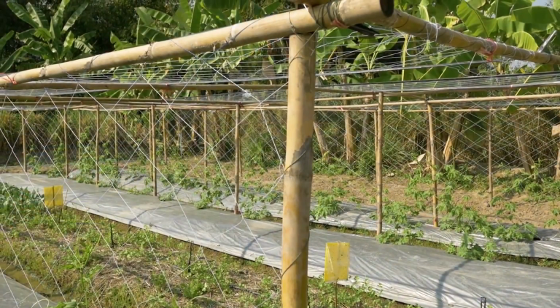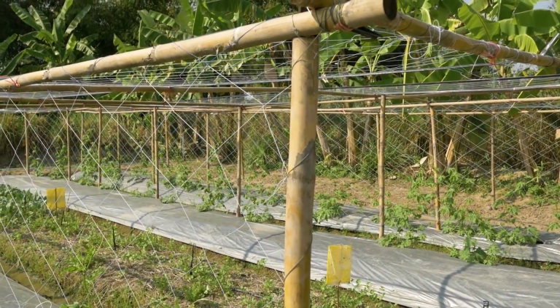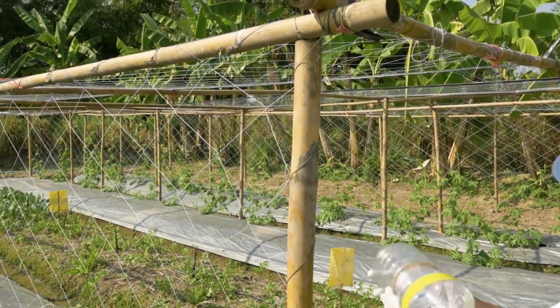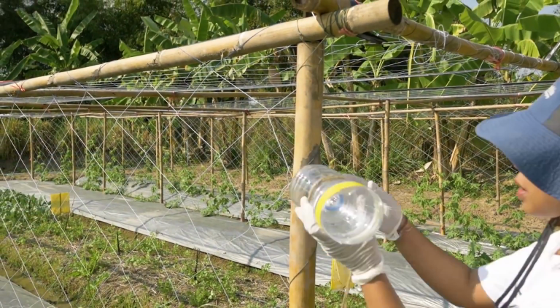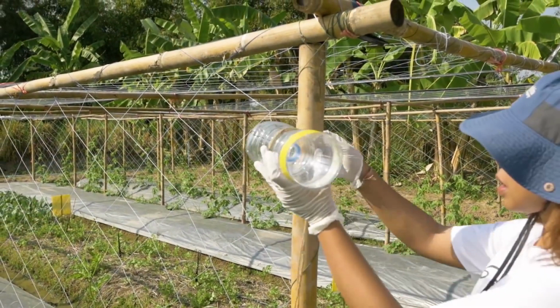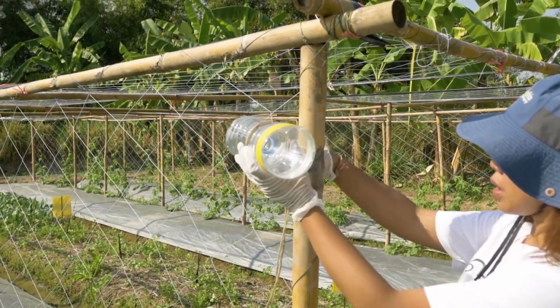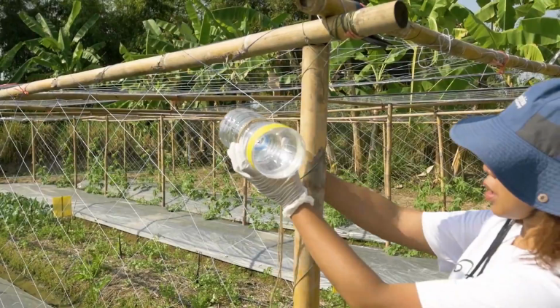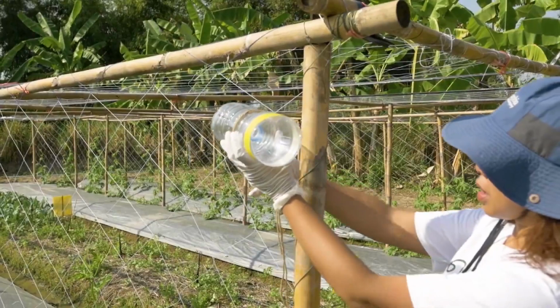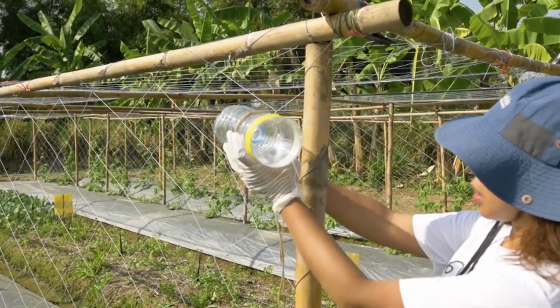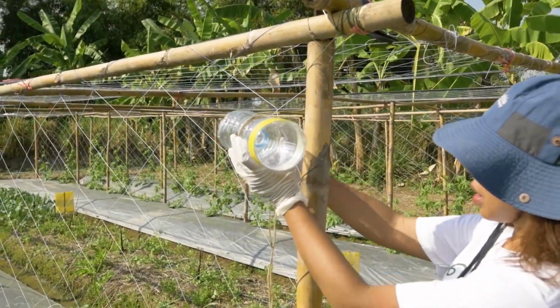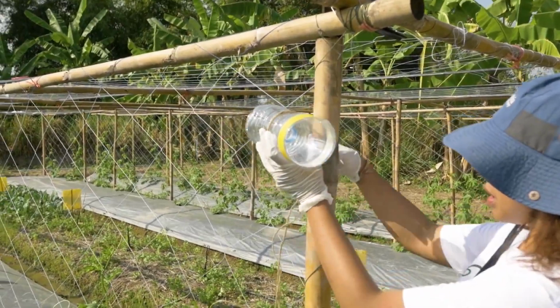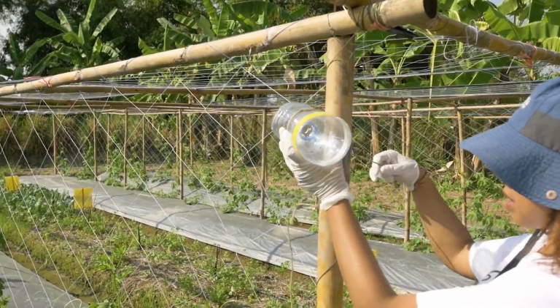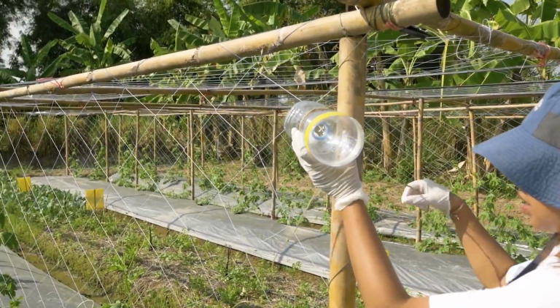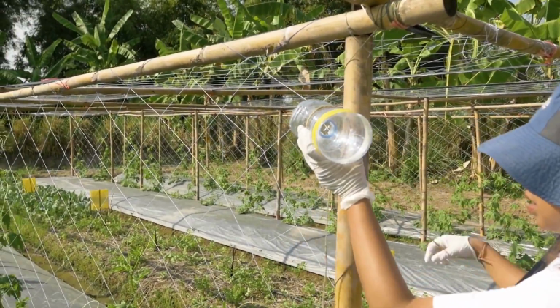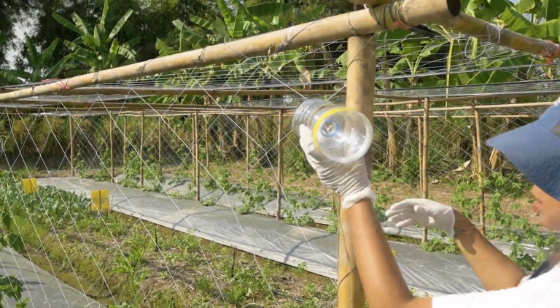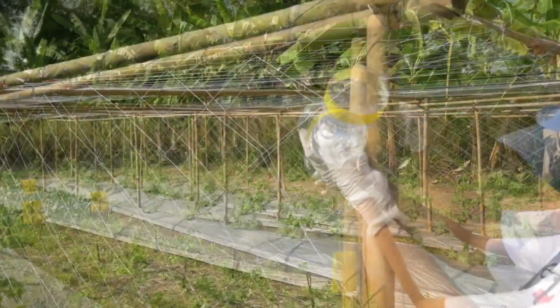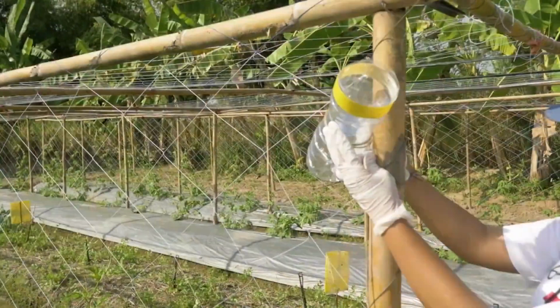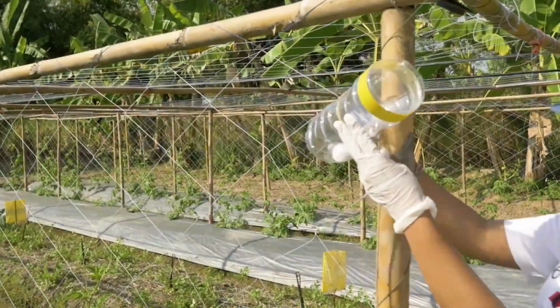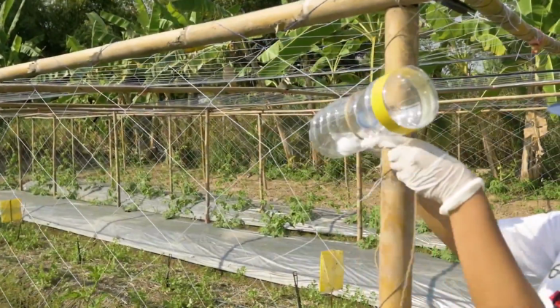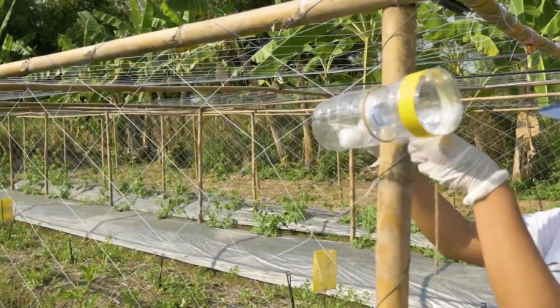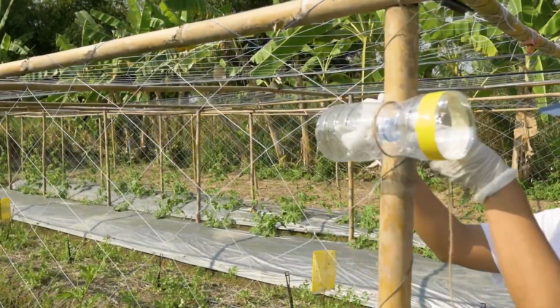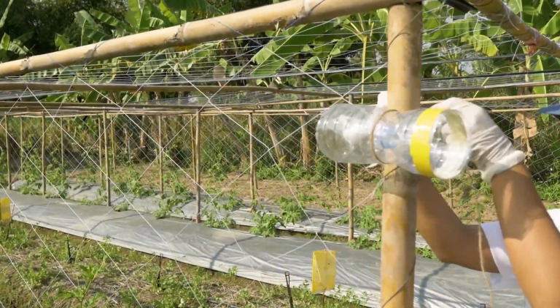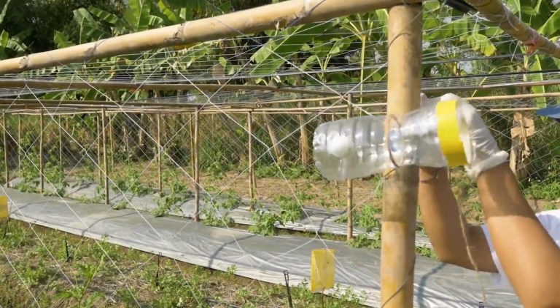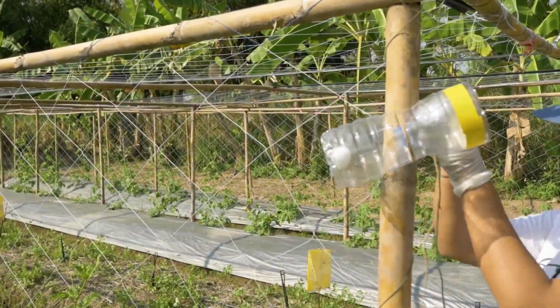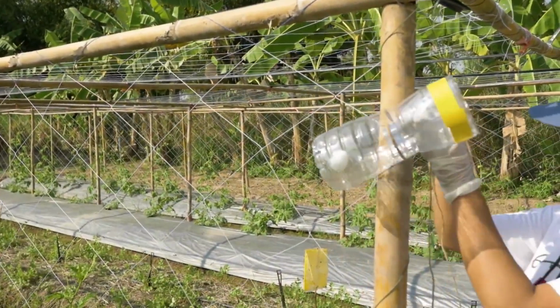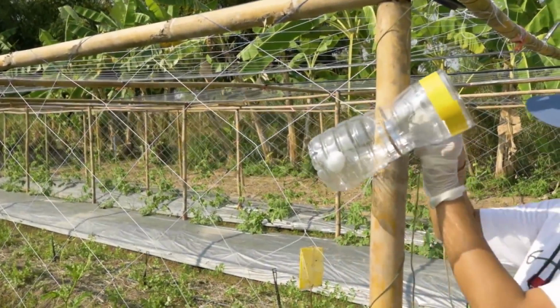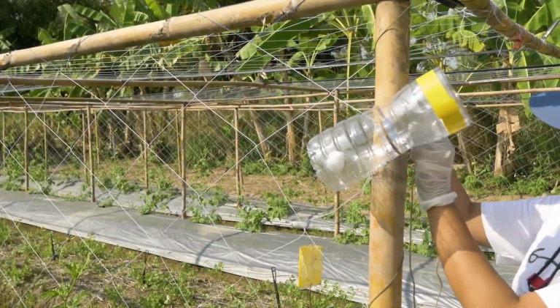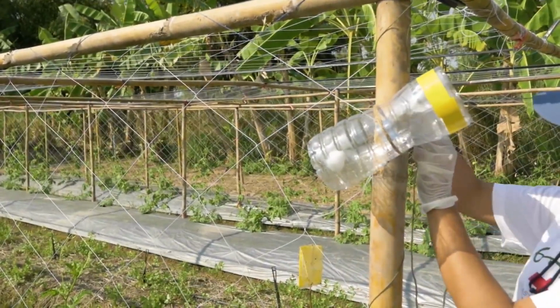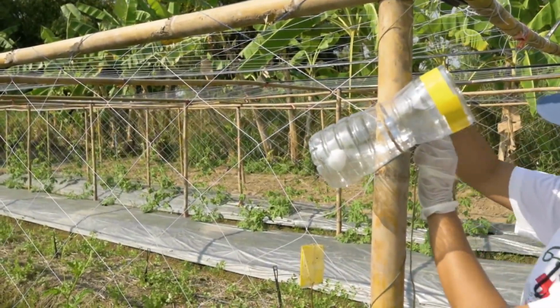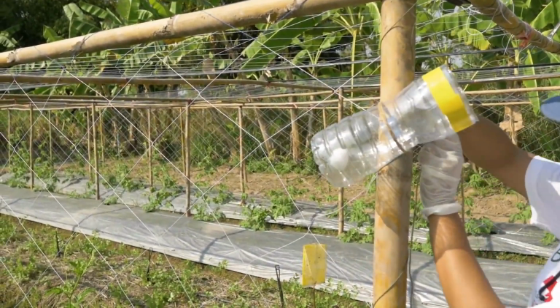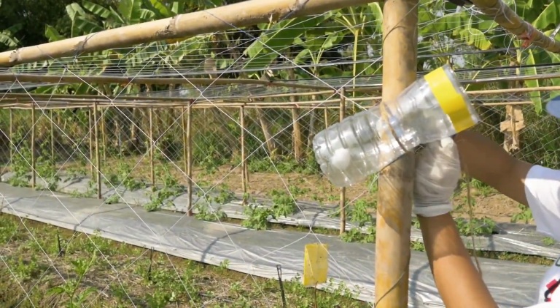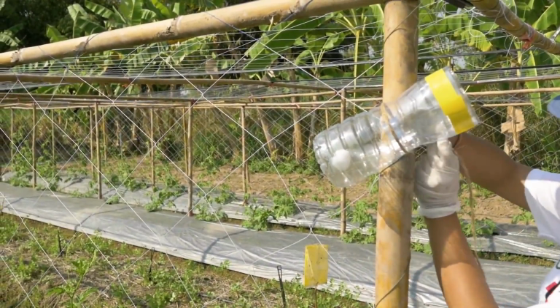Place the trap in the field, preferably outside or in the corners, to attract the fruit flies.